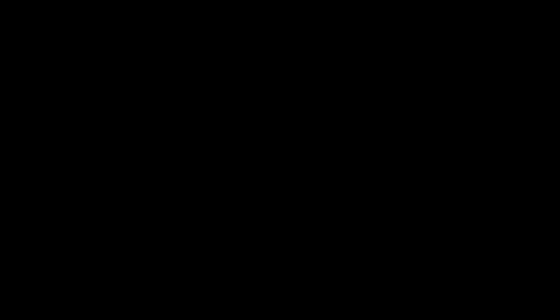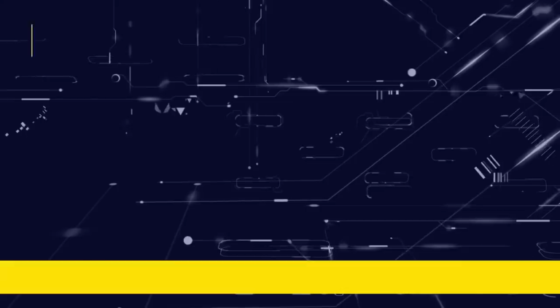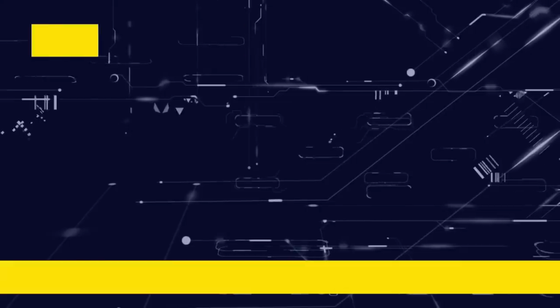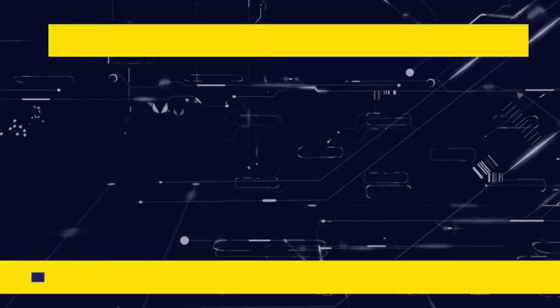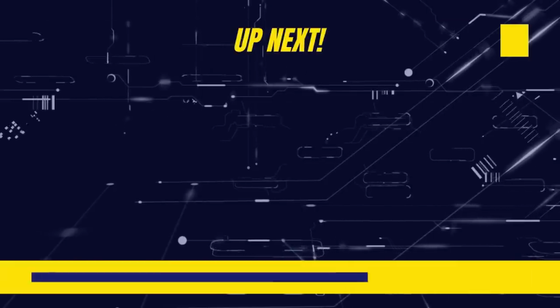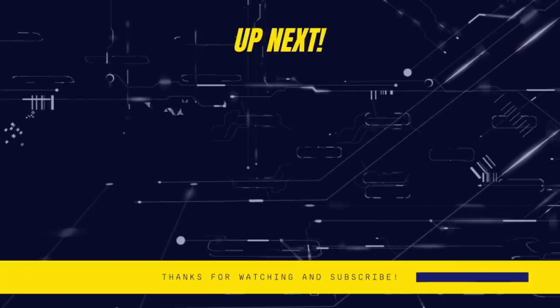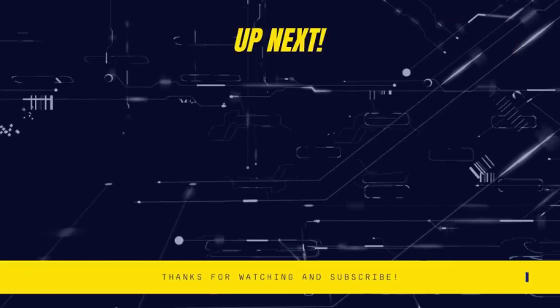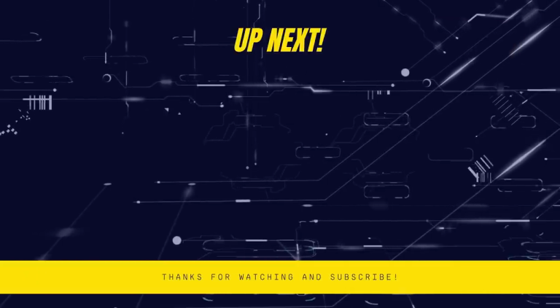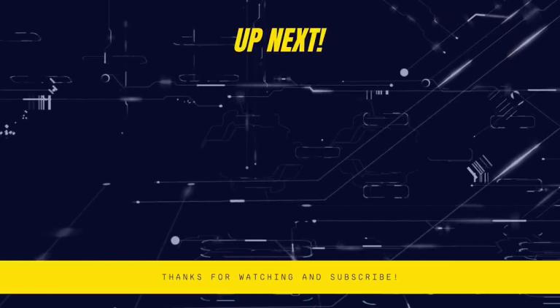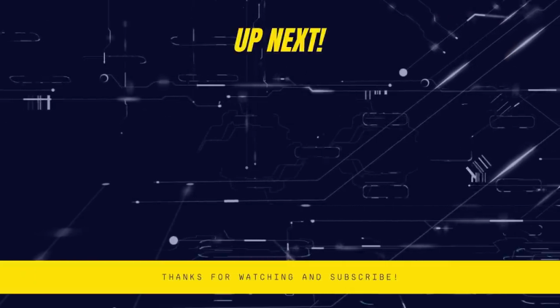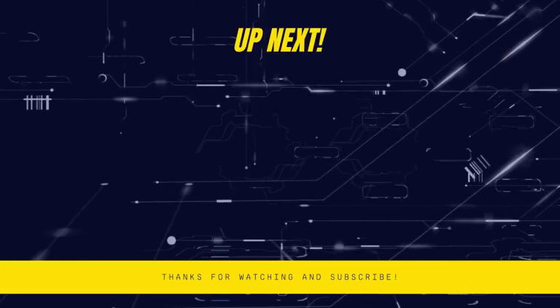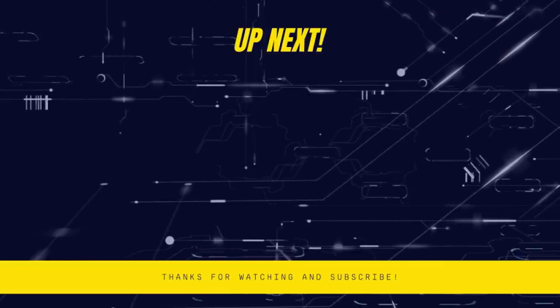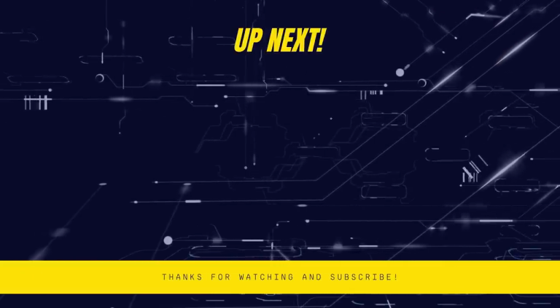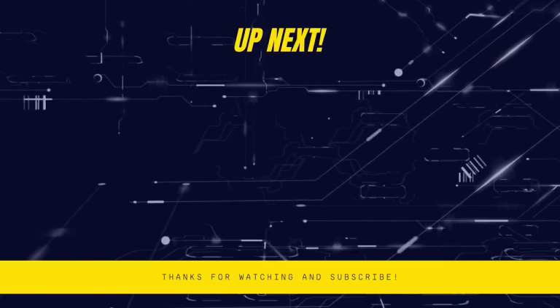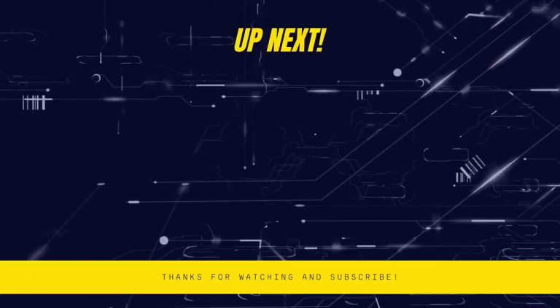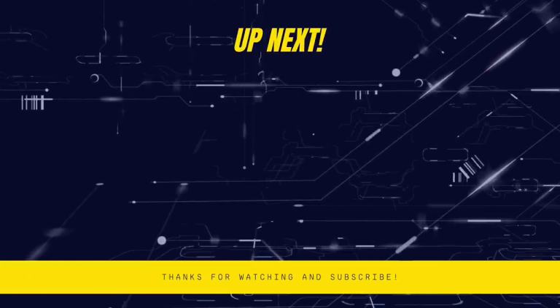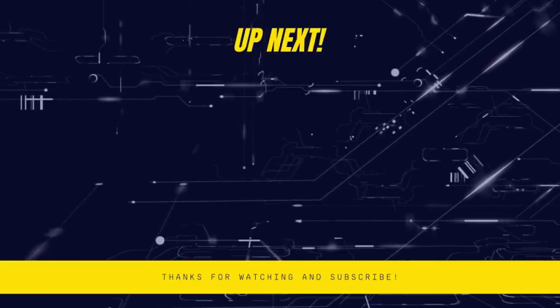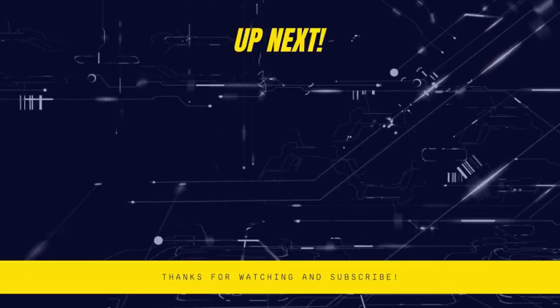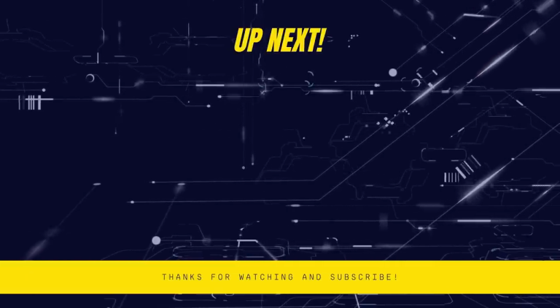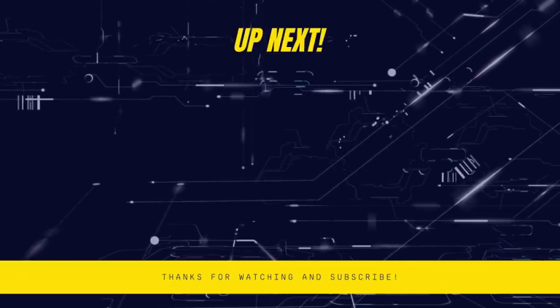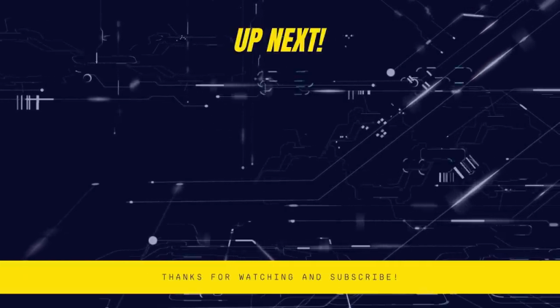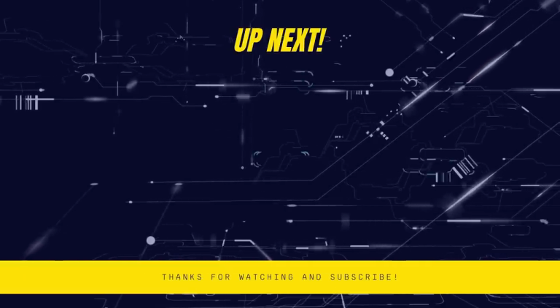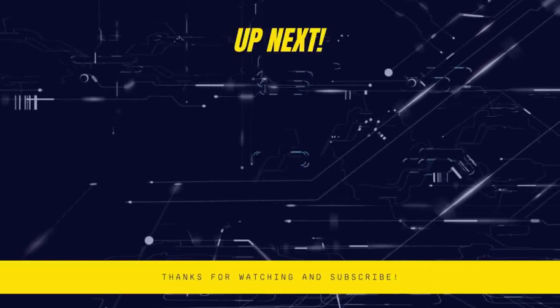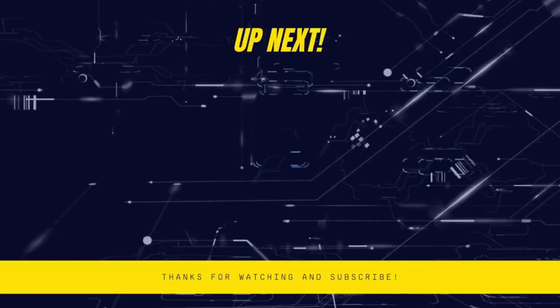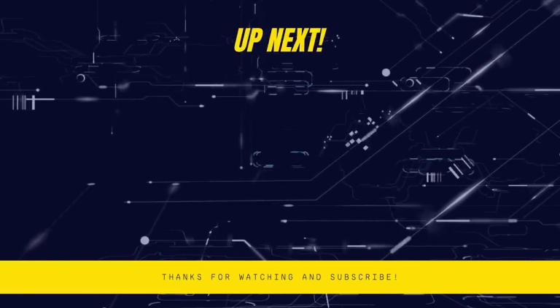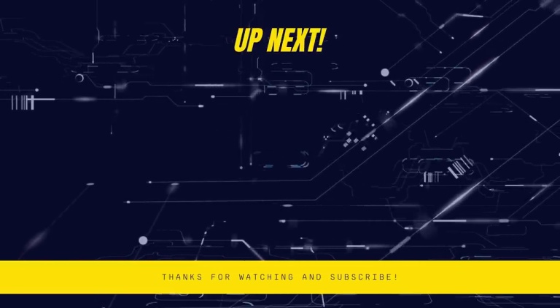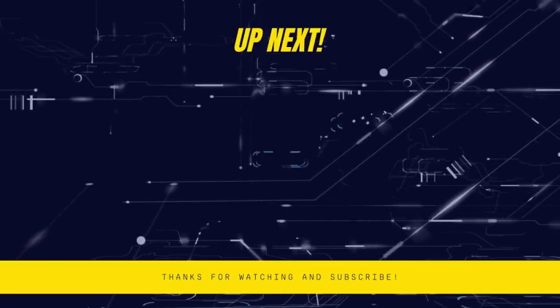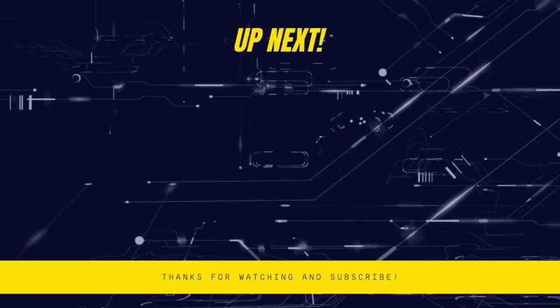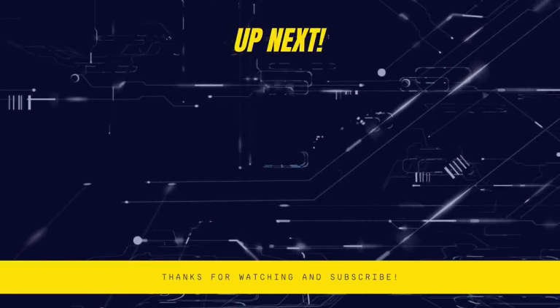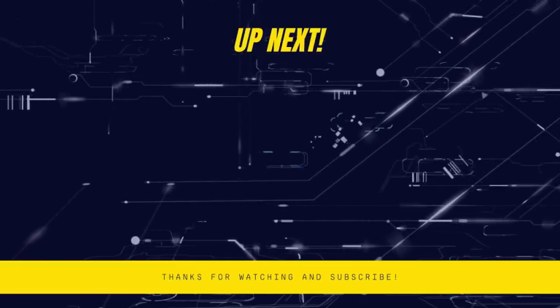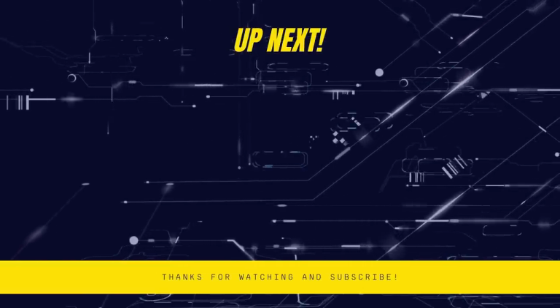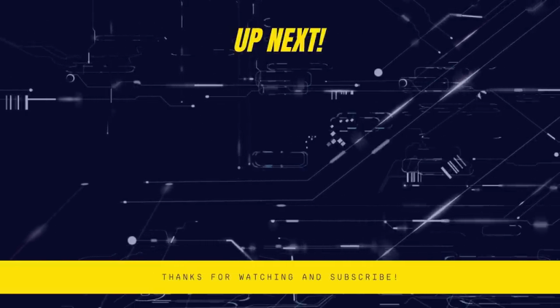Thanks for watching! More interesting videos are coming, so stay tuned! Until next time, see you!